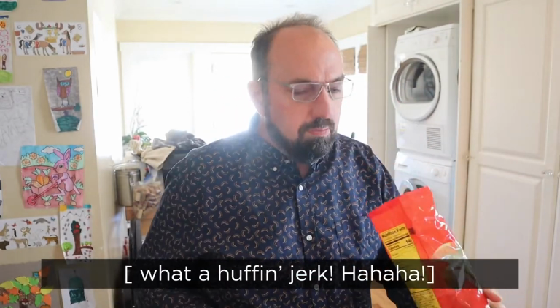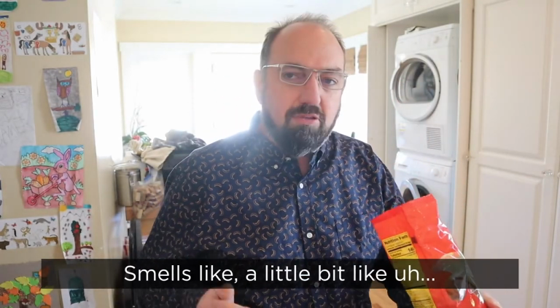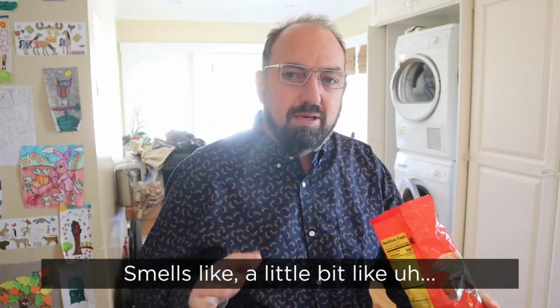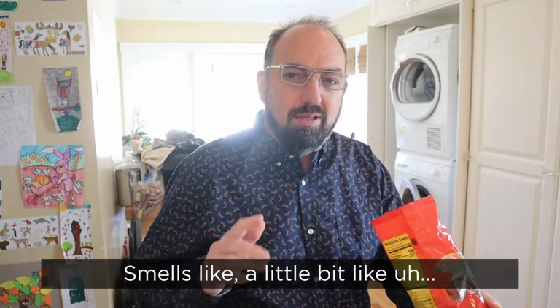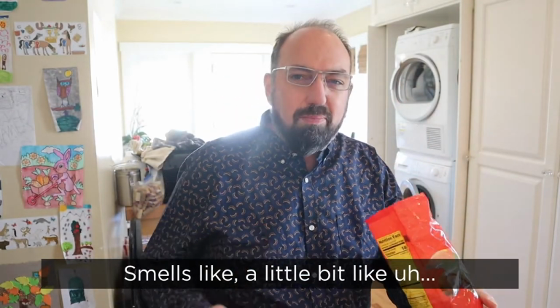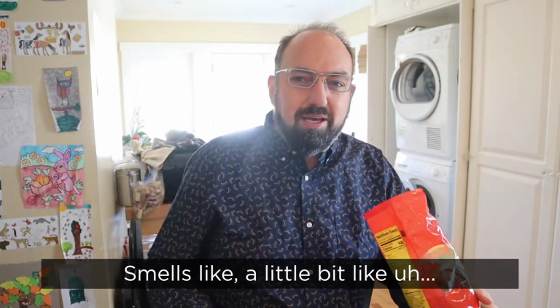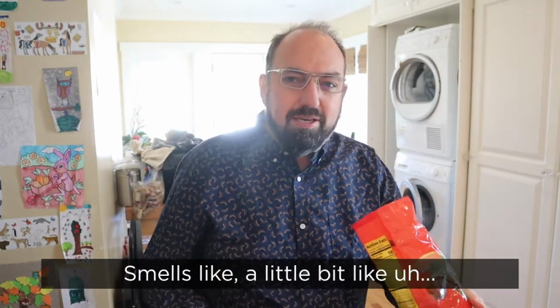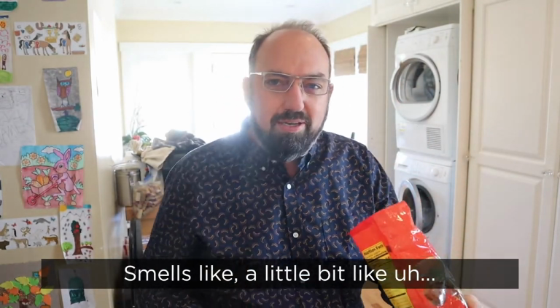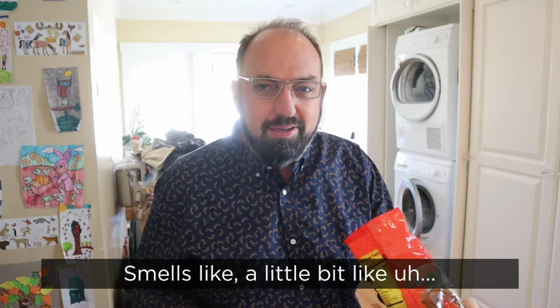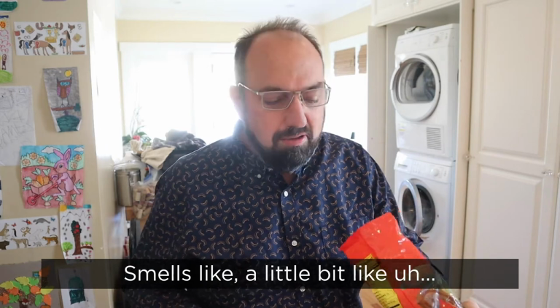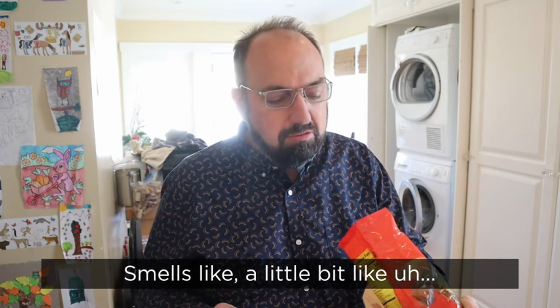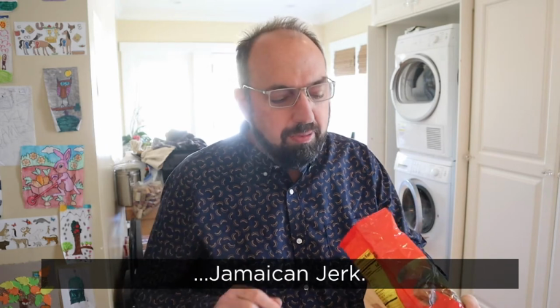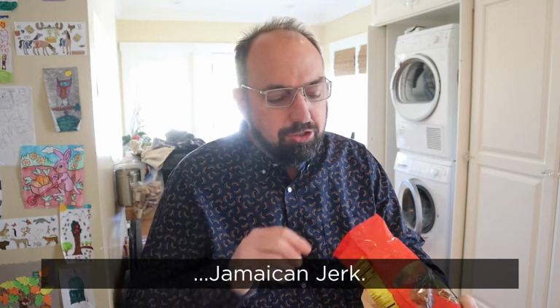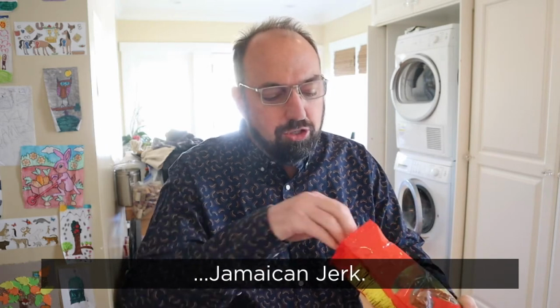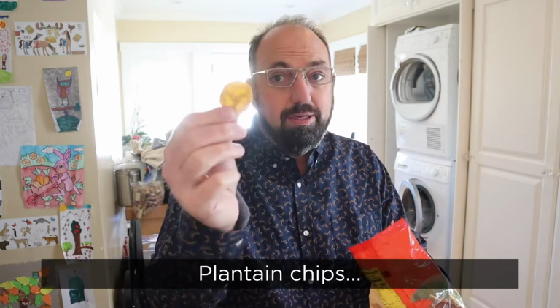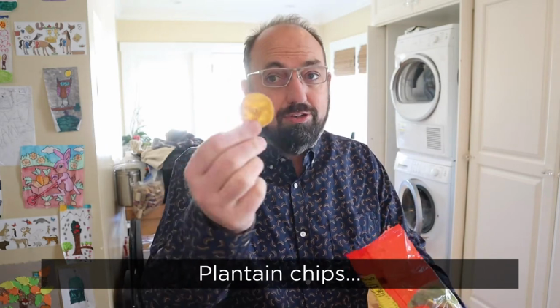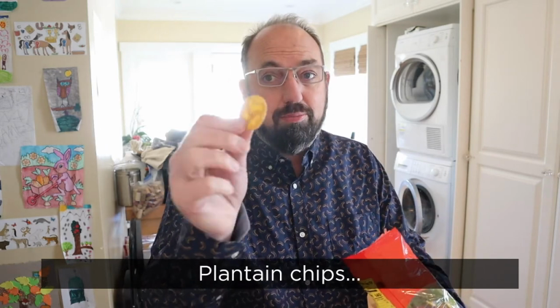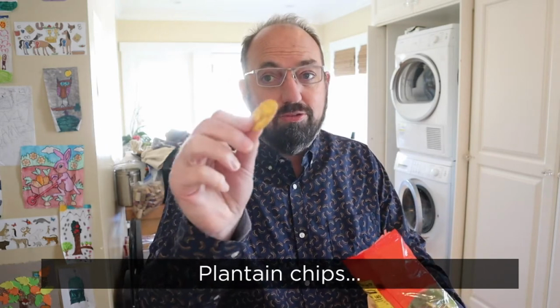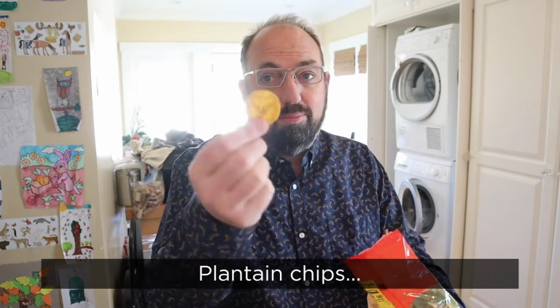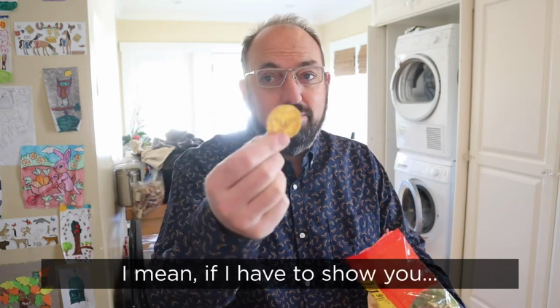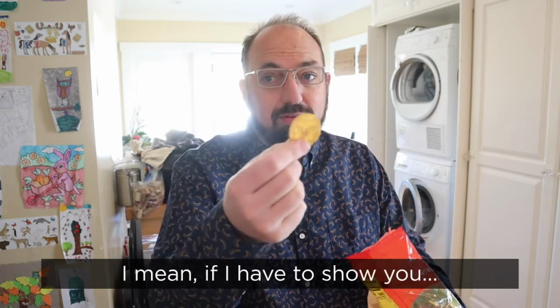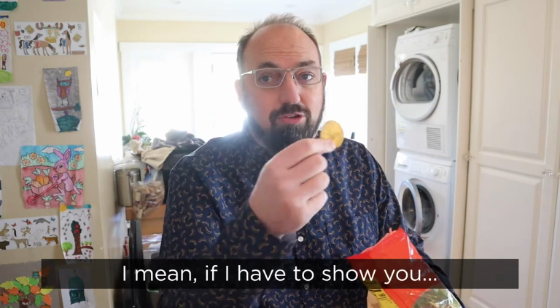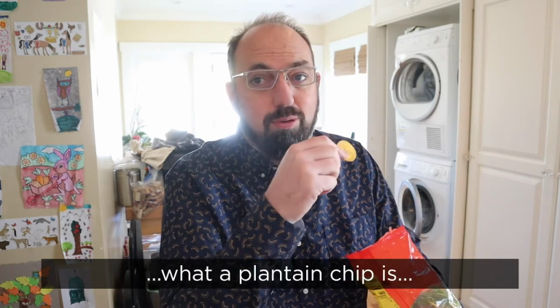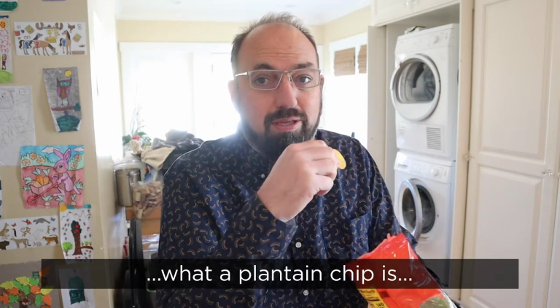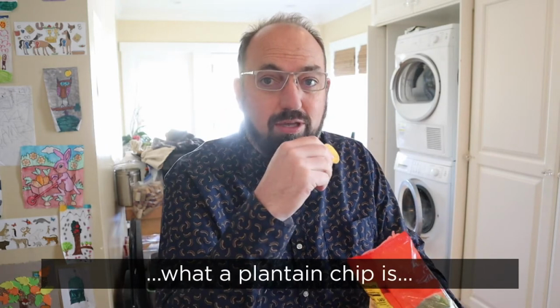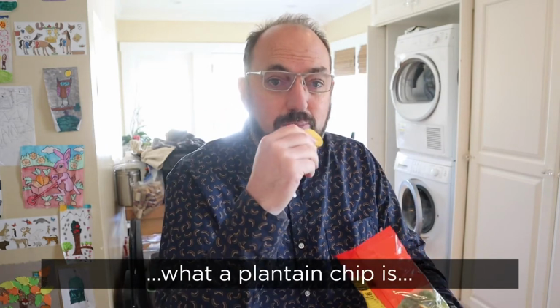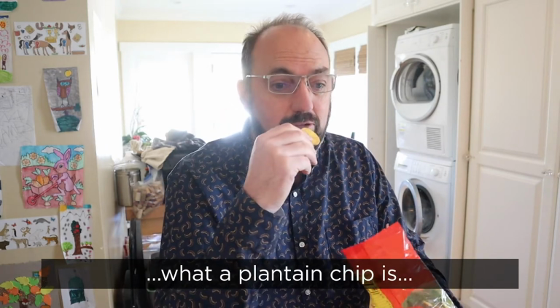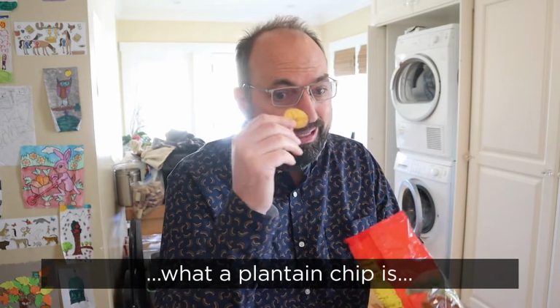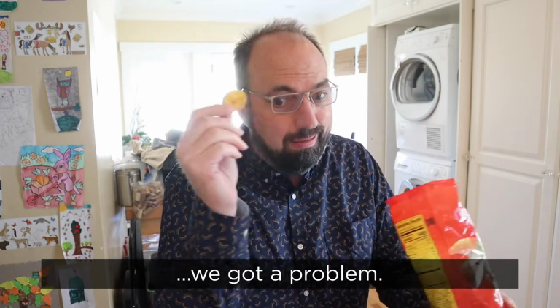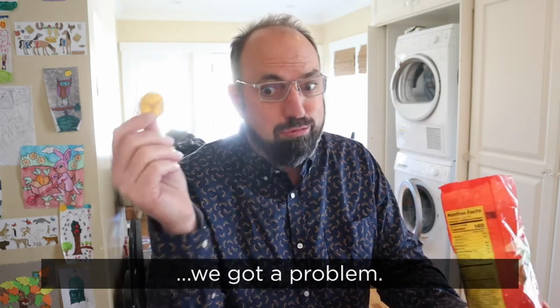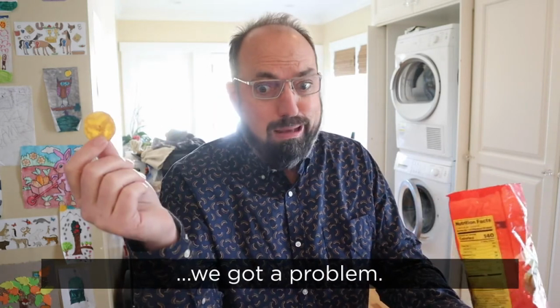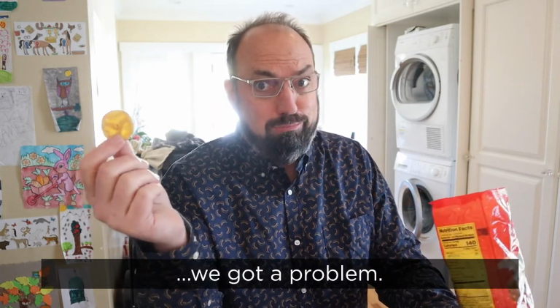Smells like a little bit like Jamaican jerk plantain chips. I mean, if I have to show you what a plantain chip is, we got problems.